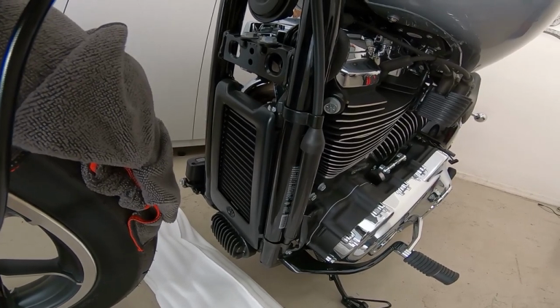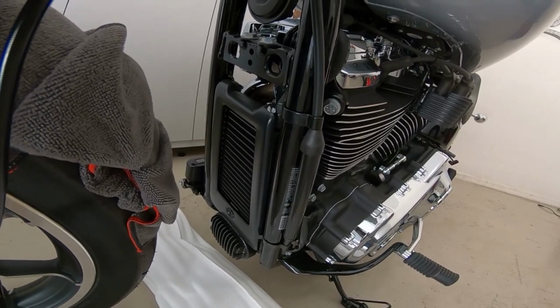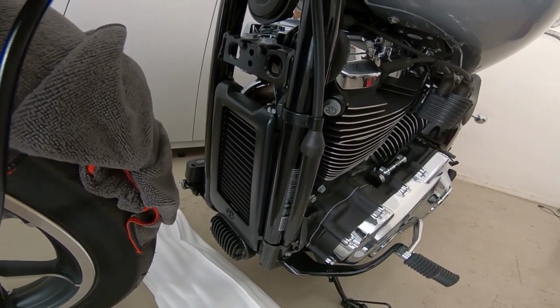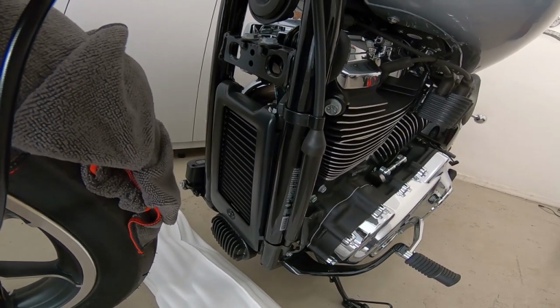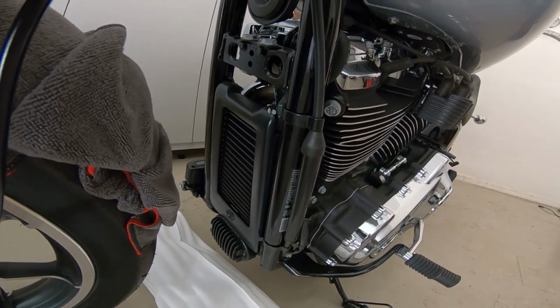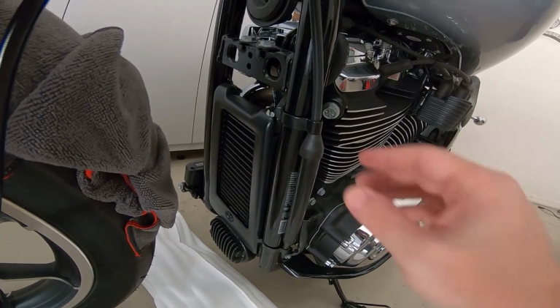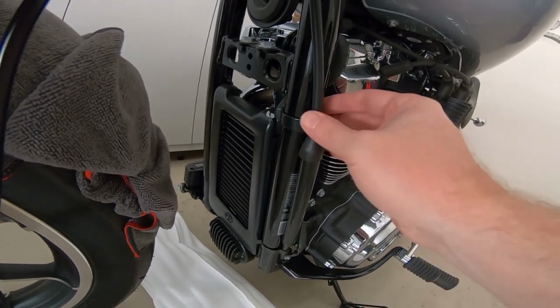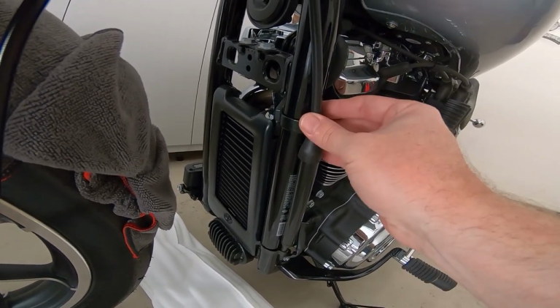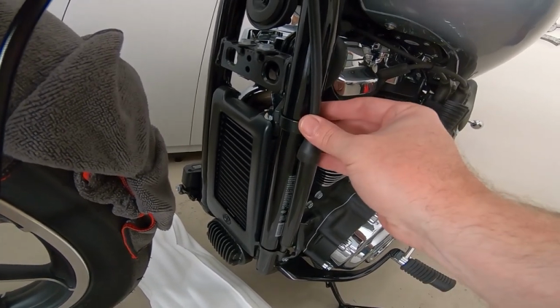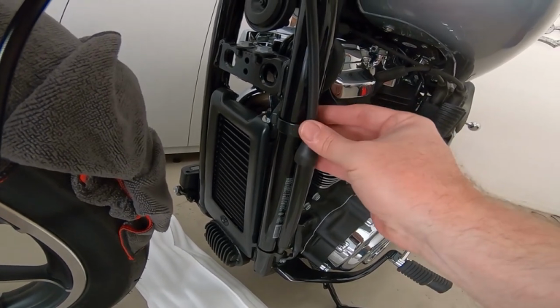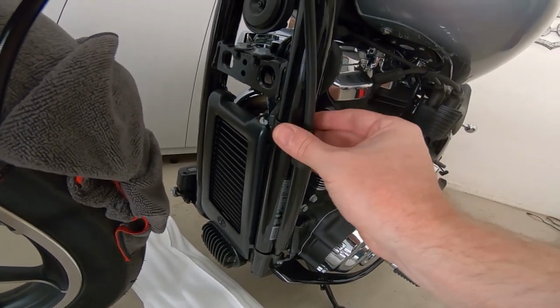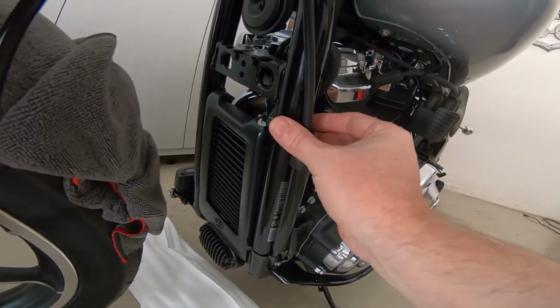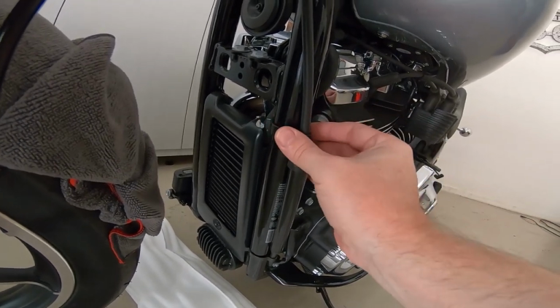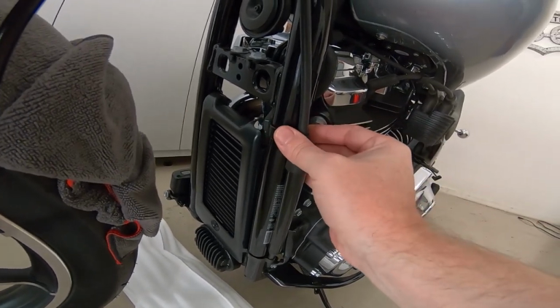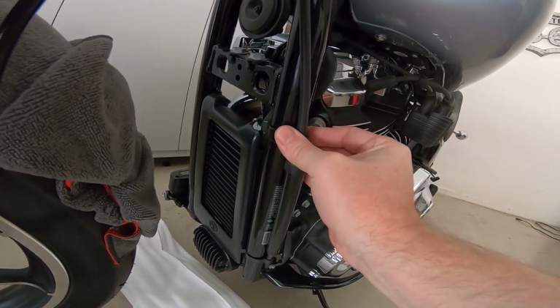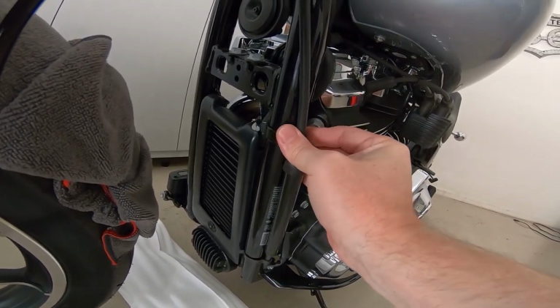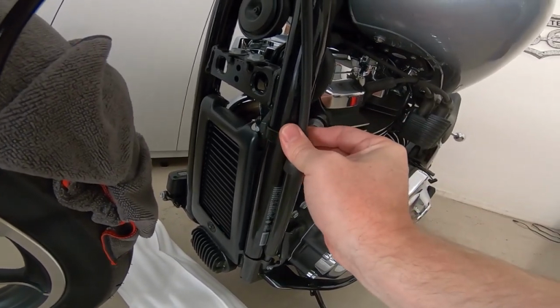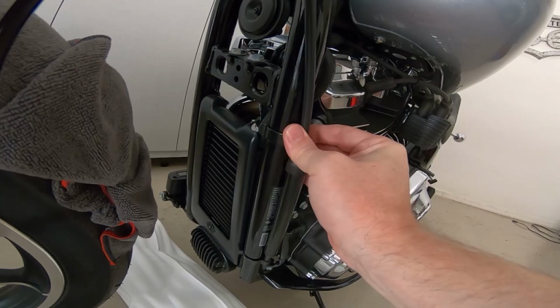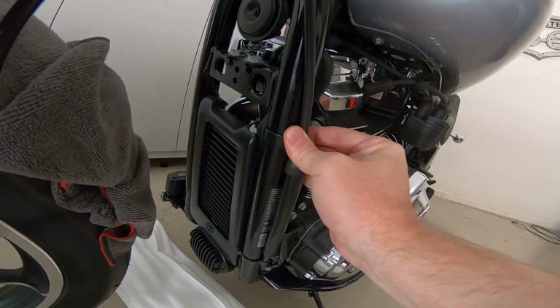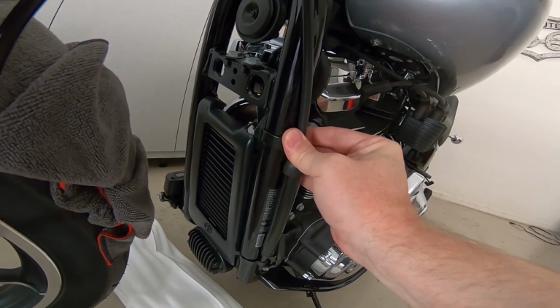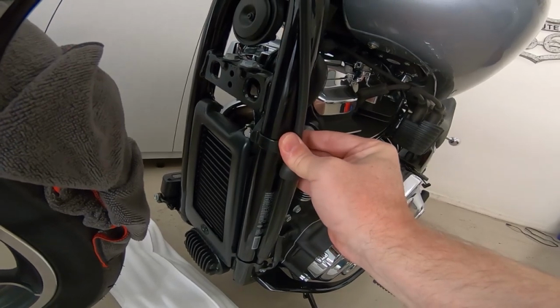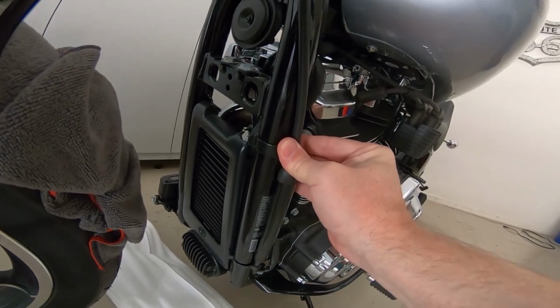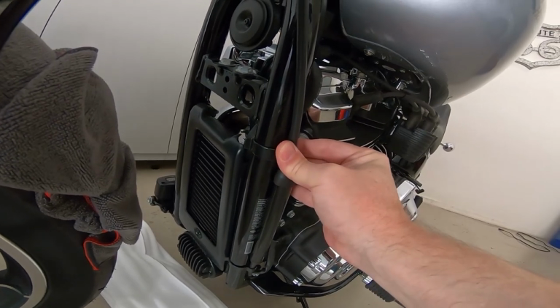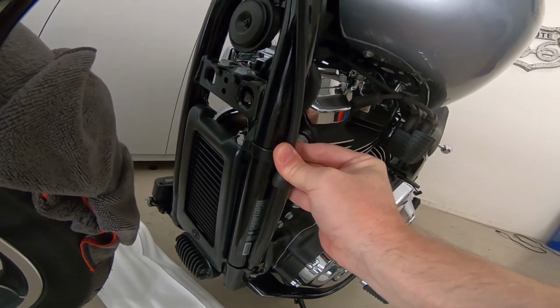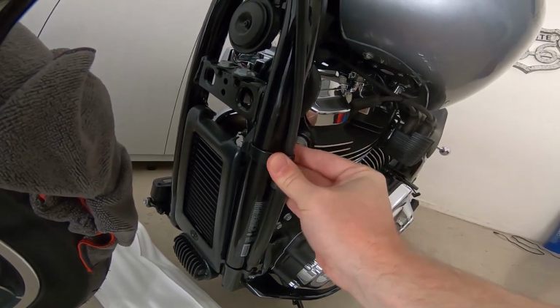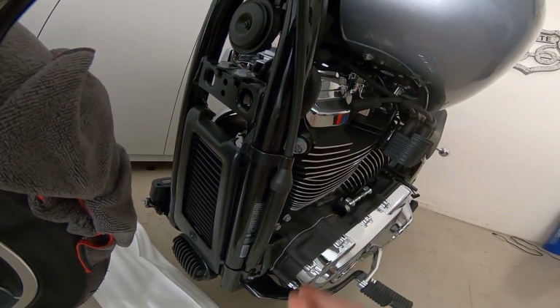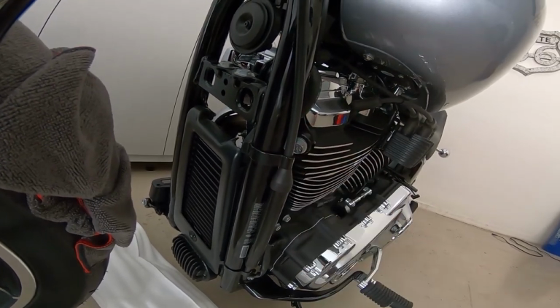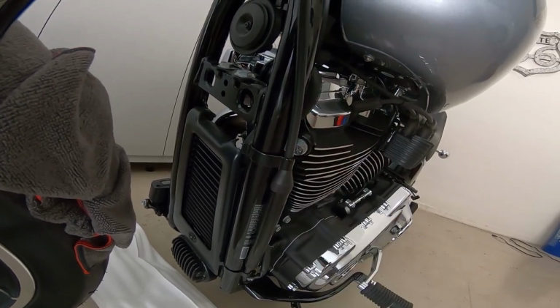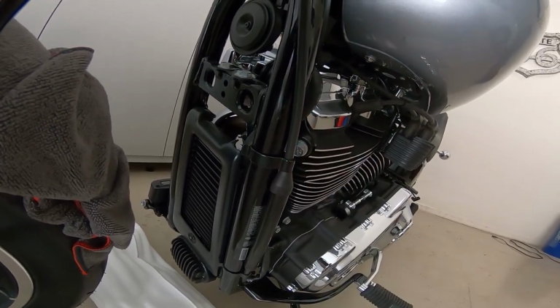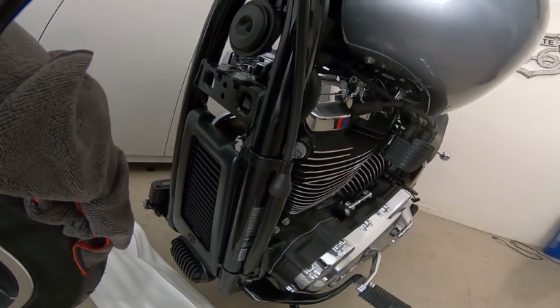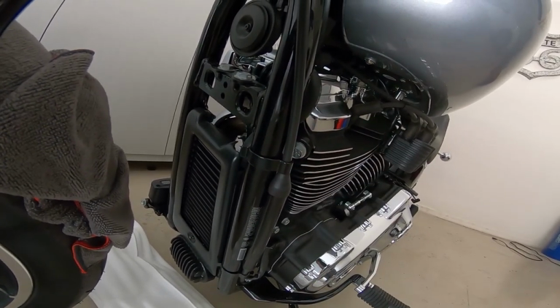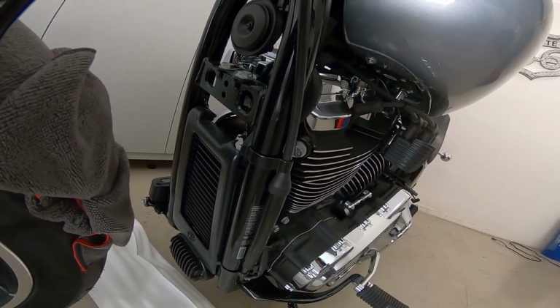The other thing I'm going to do is move this clutch cable a little bit just so it doesn't get pinched. That should do it.